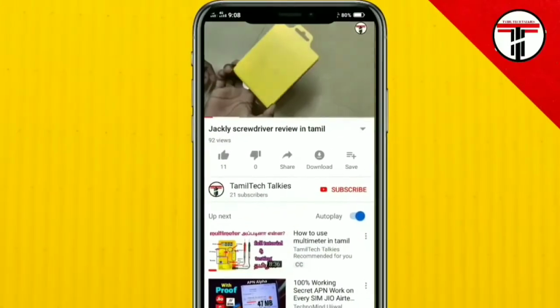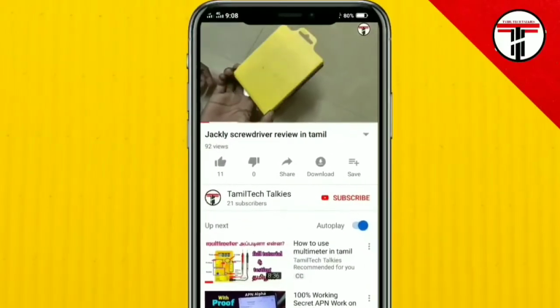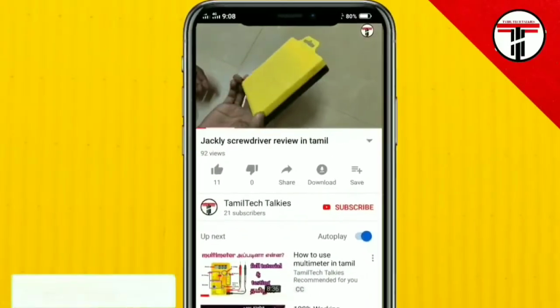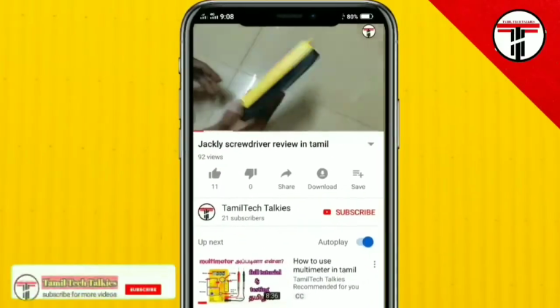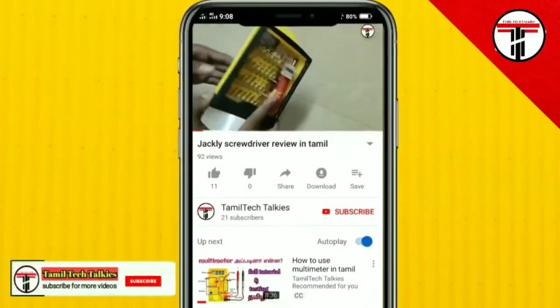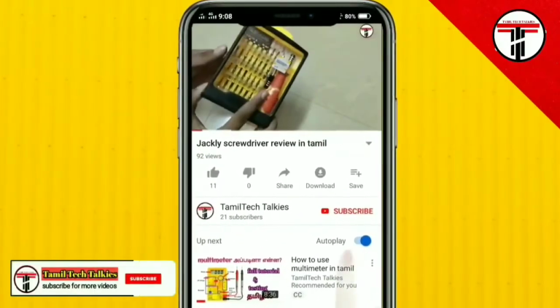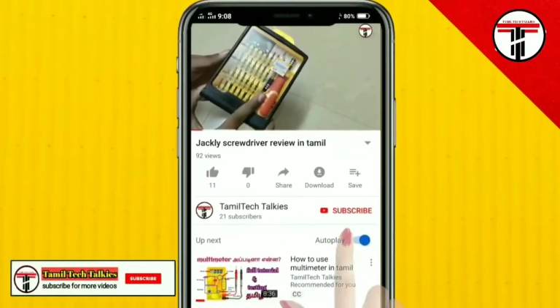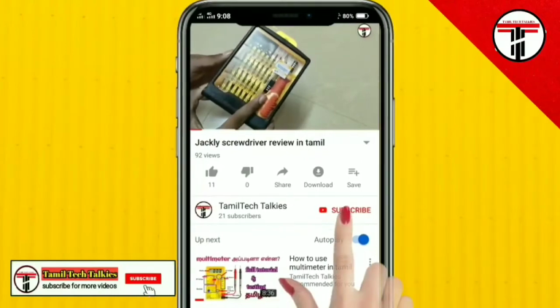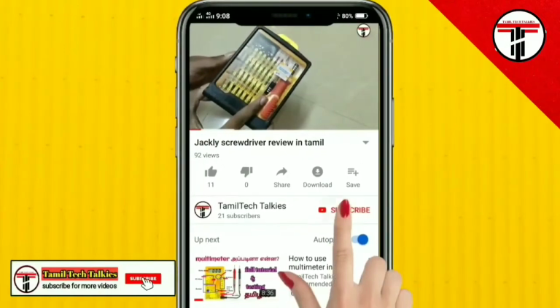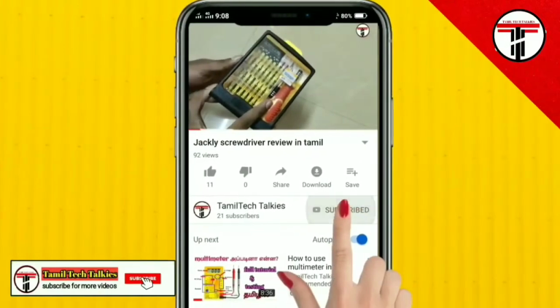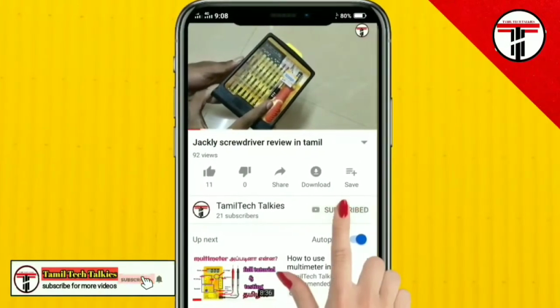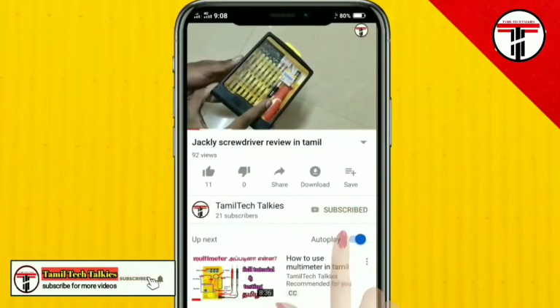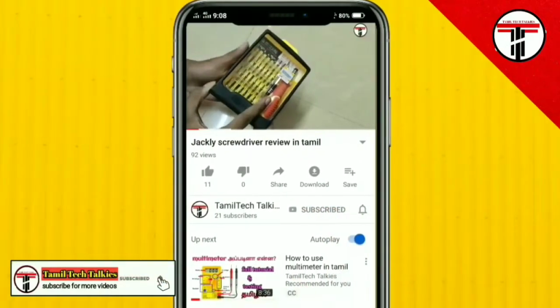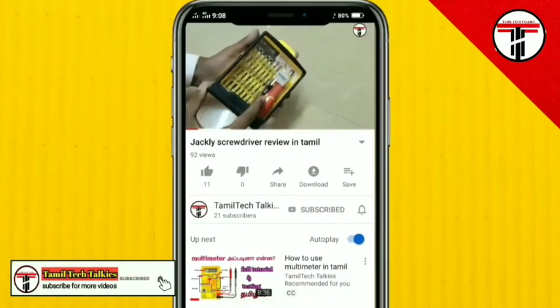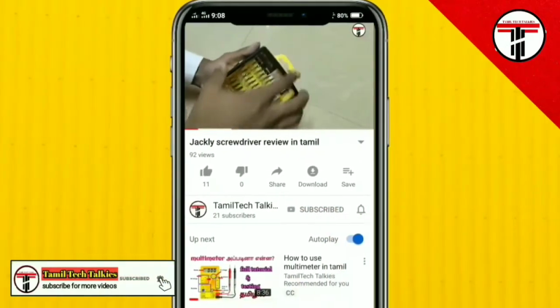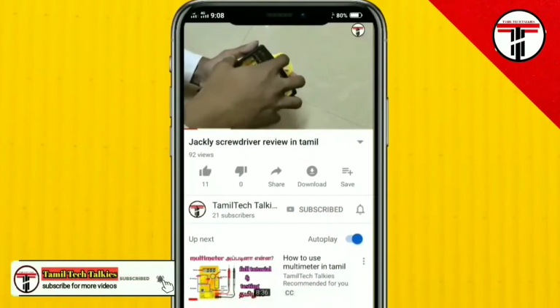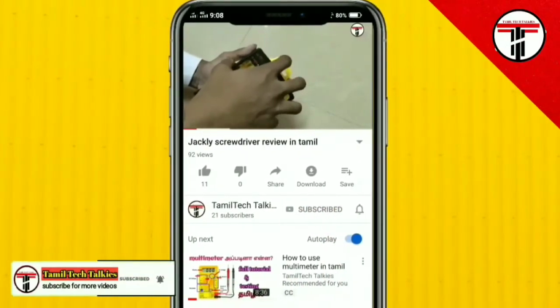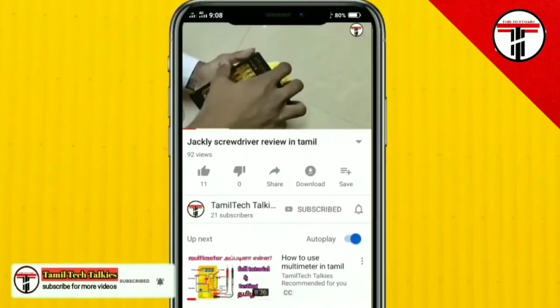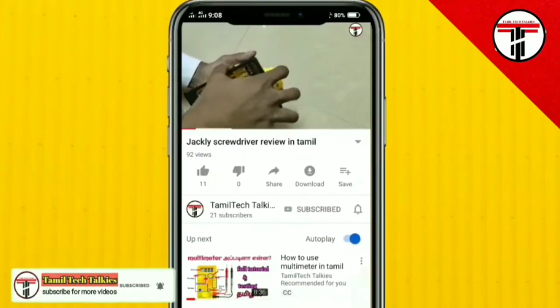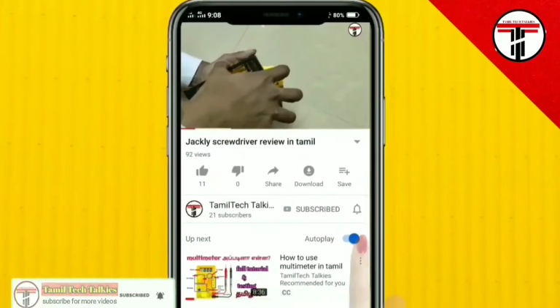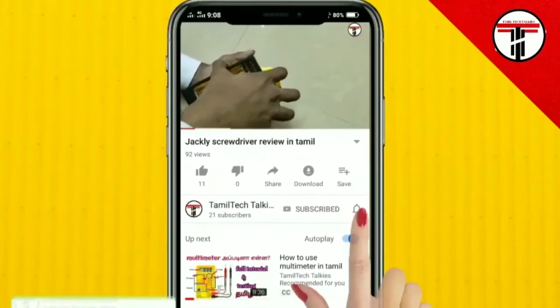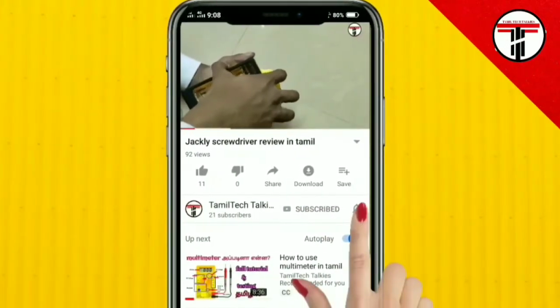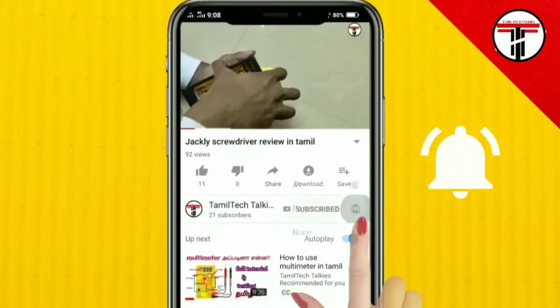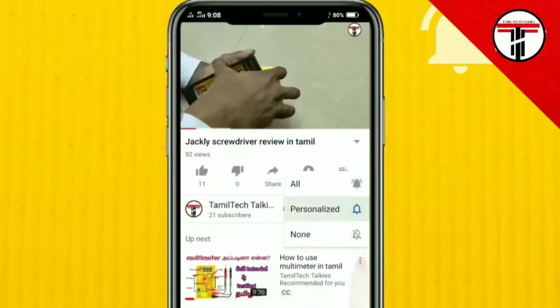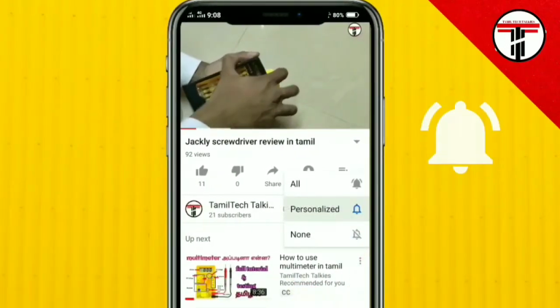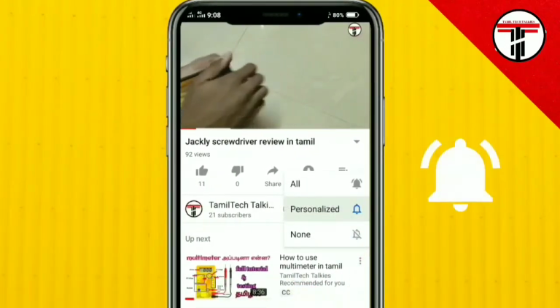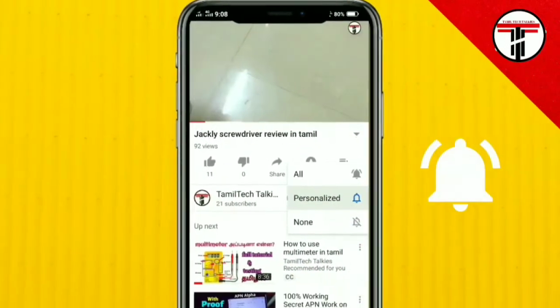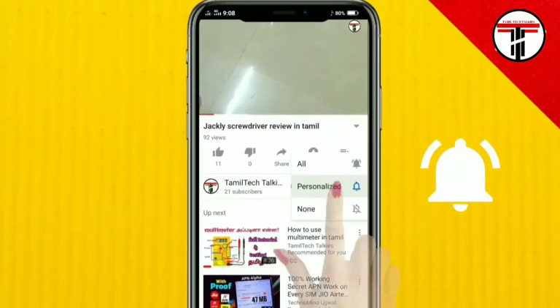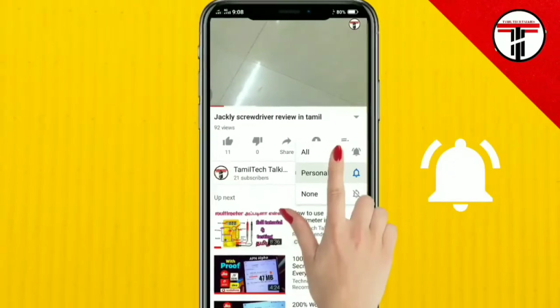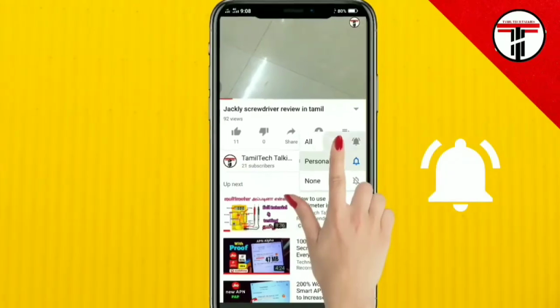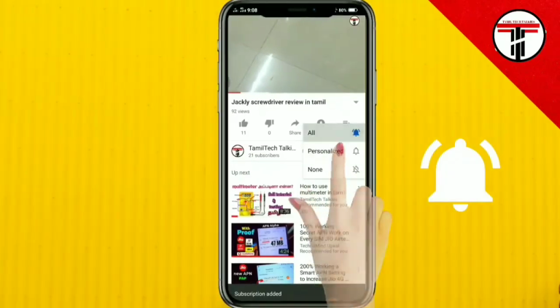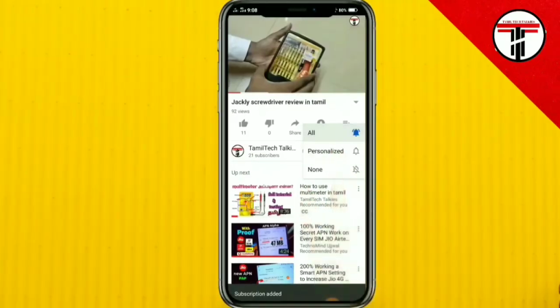If you are subscribed to our channel, click on the subscribe button and click on the bell icon.